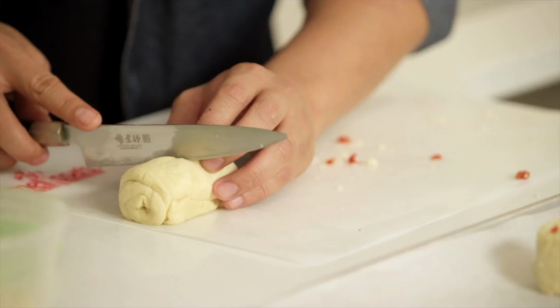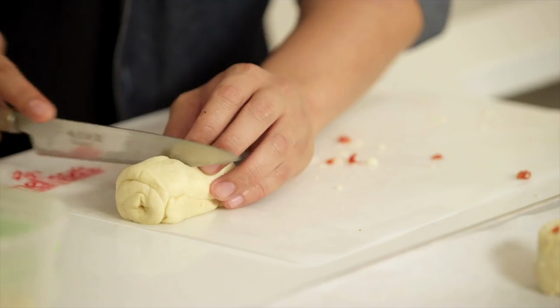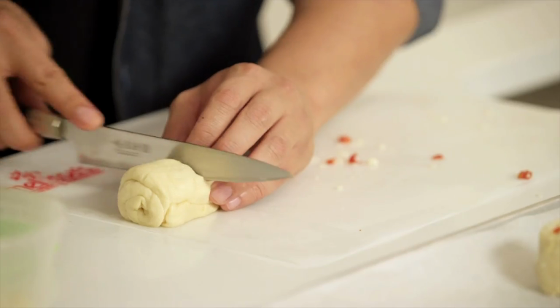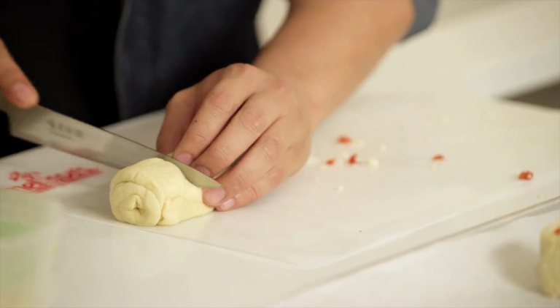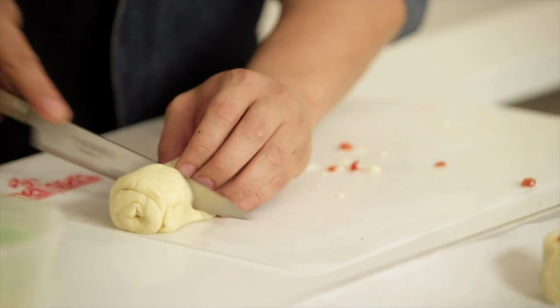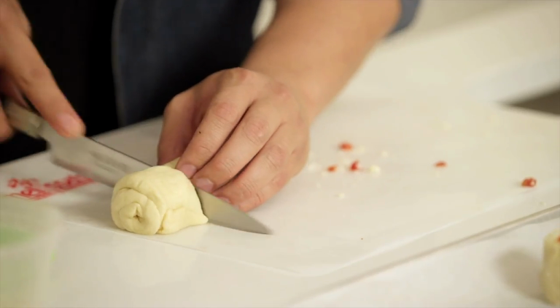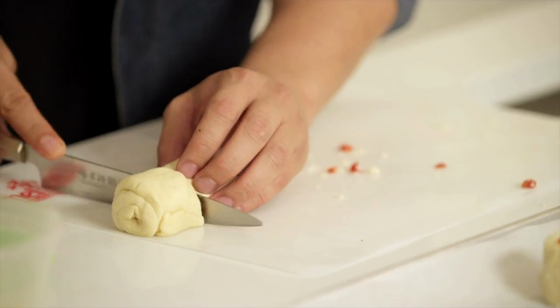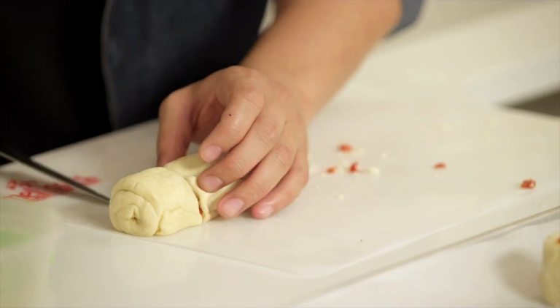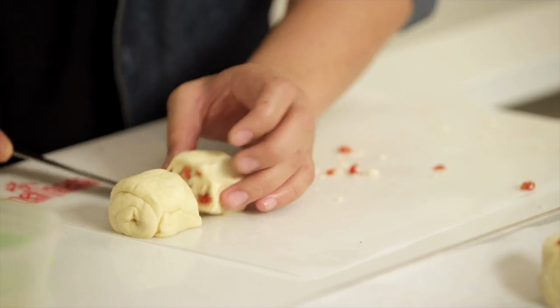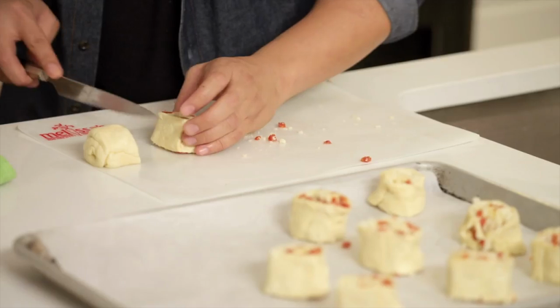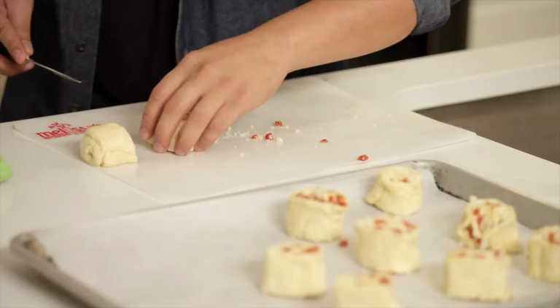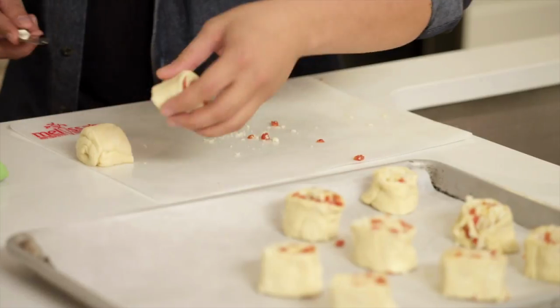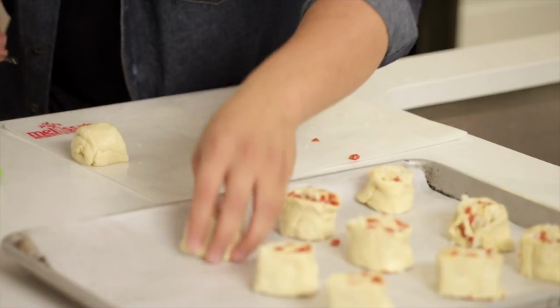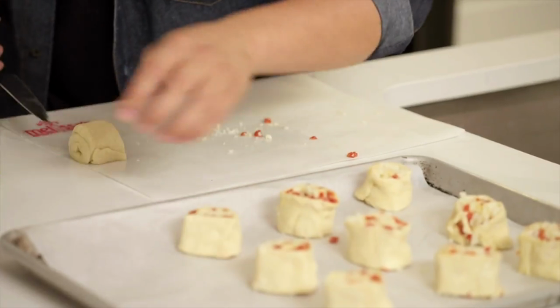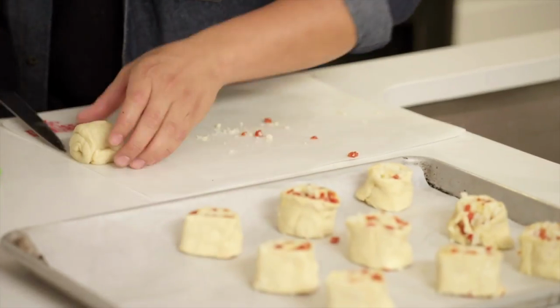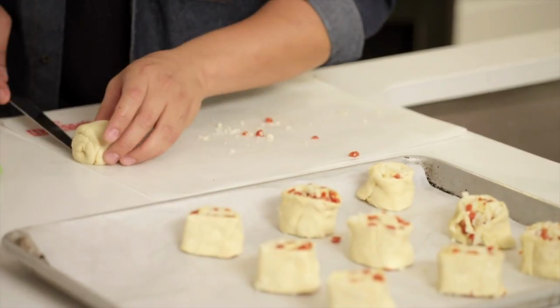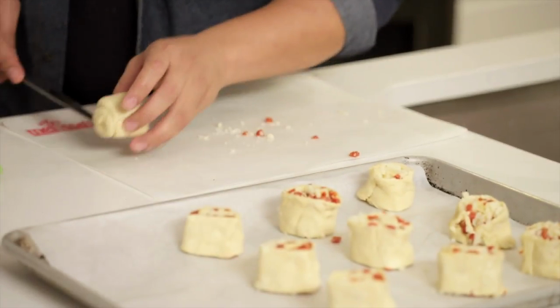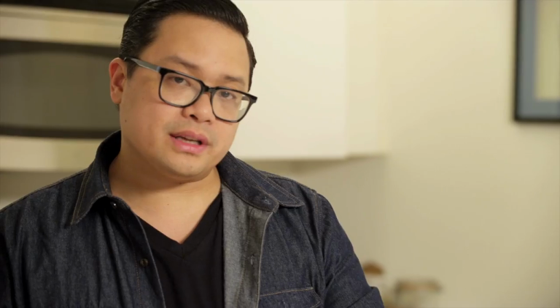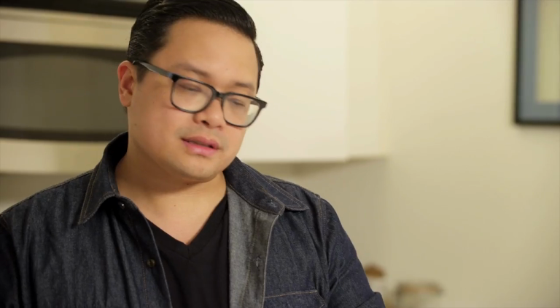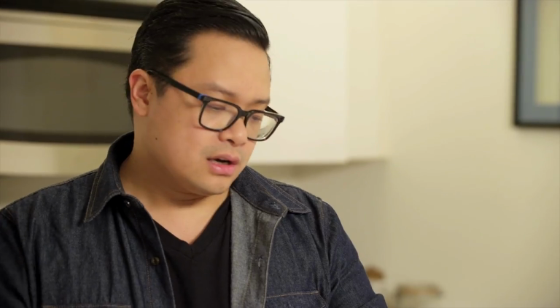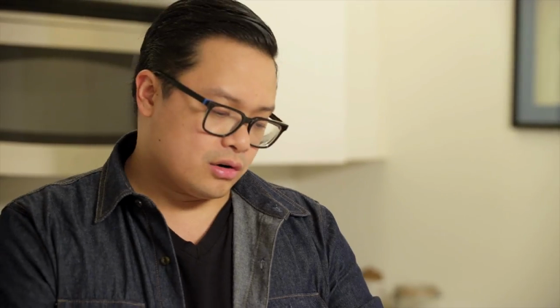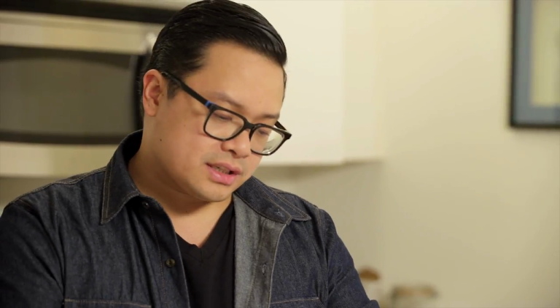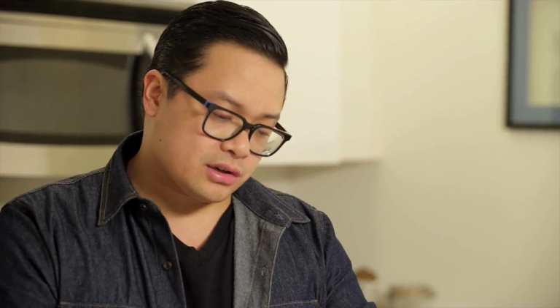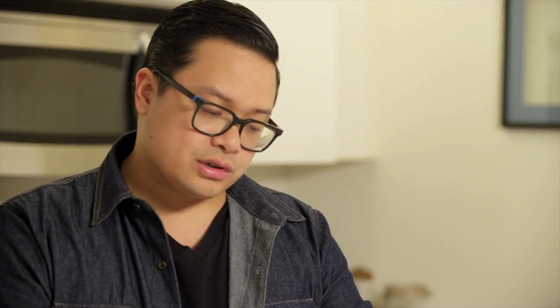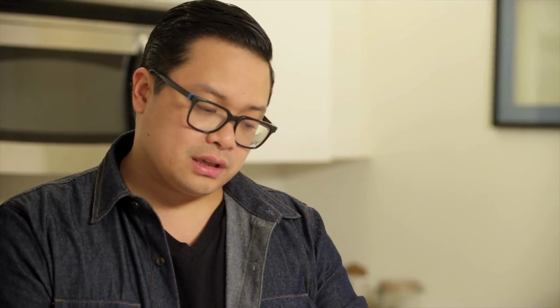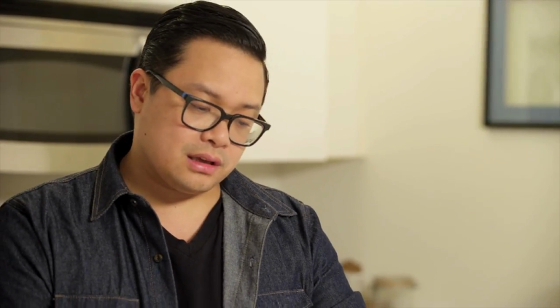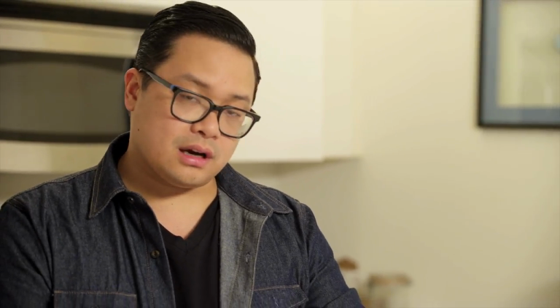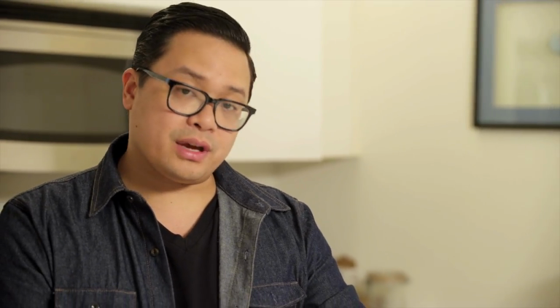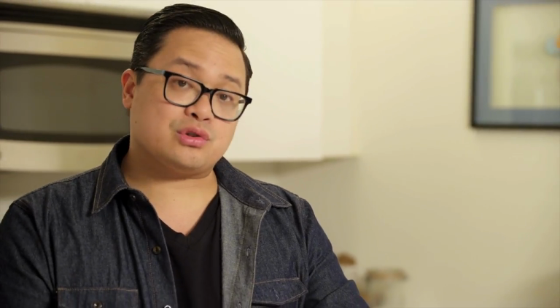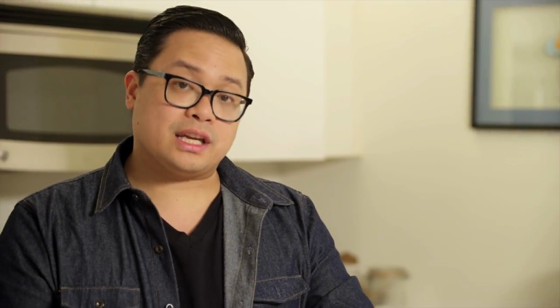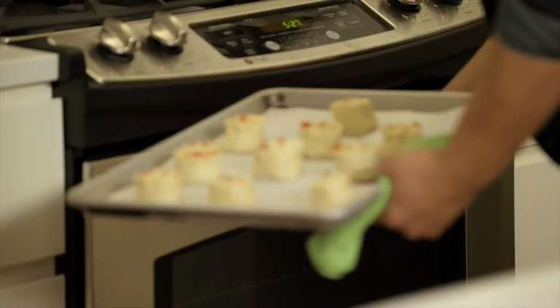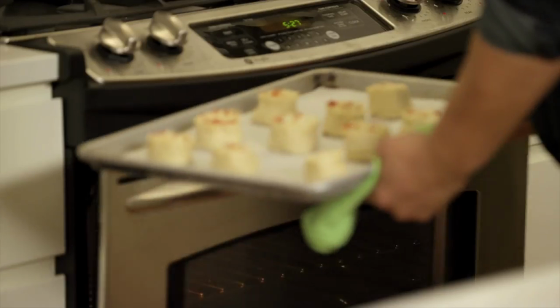This then goes into a 350 degree oven for about 10 to 12 minutes, or just until you see the pastry get golden brown.